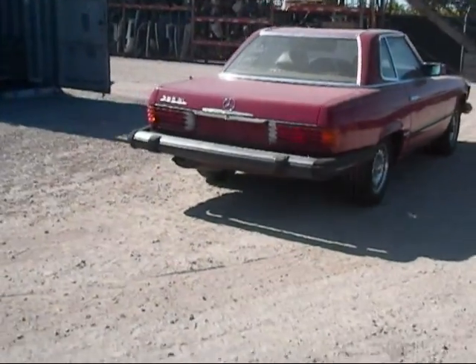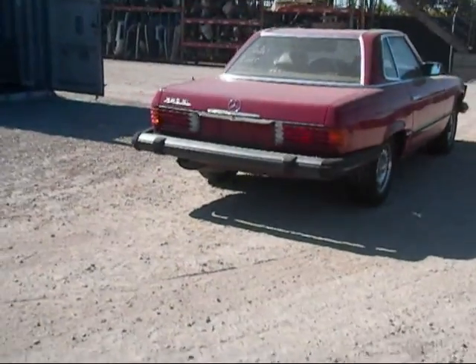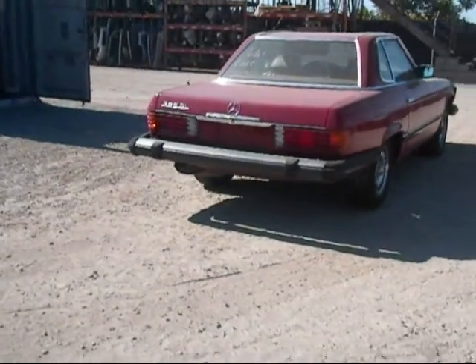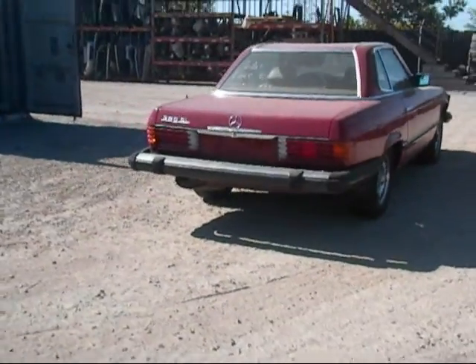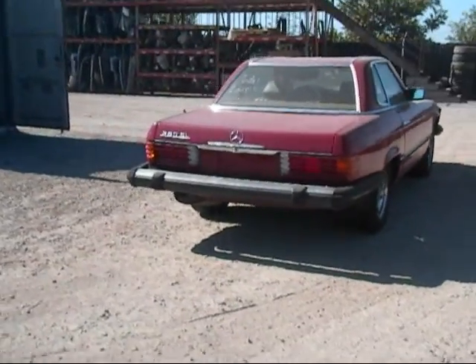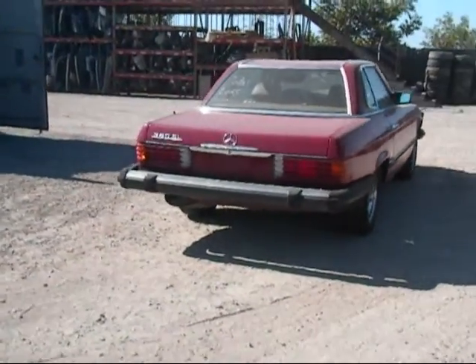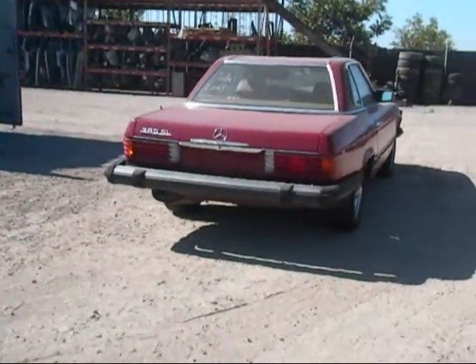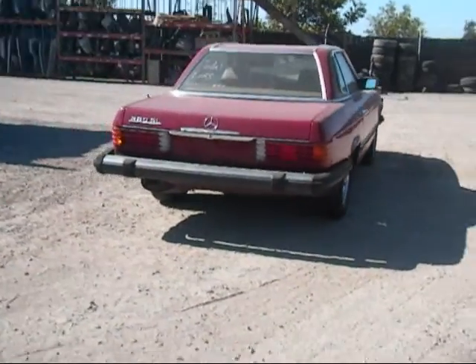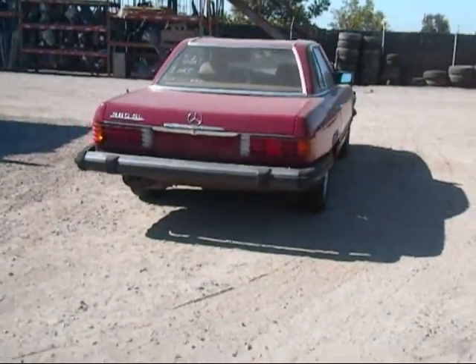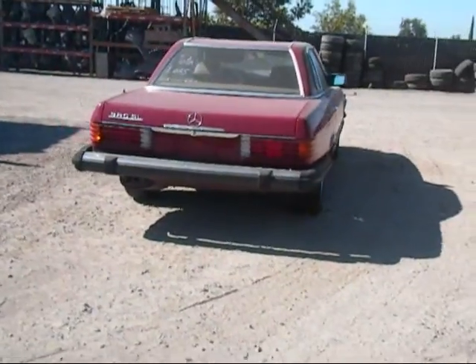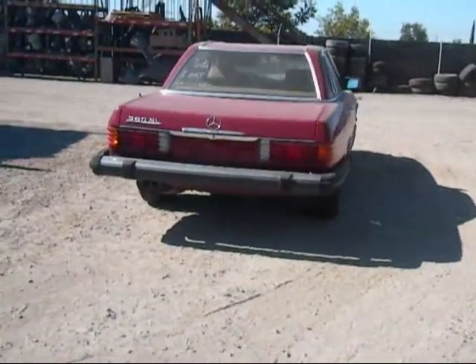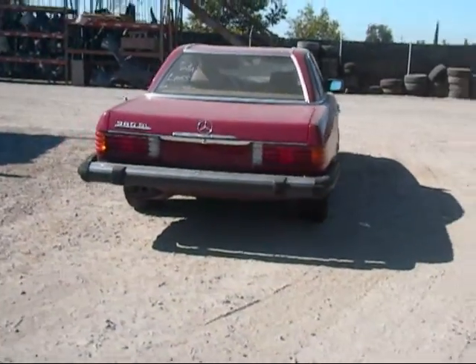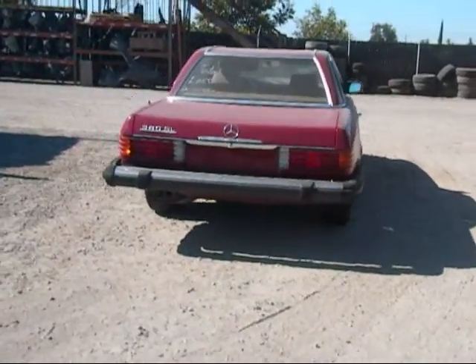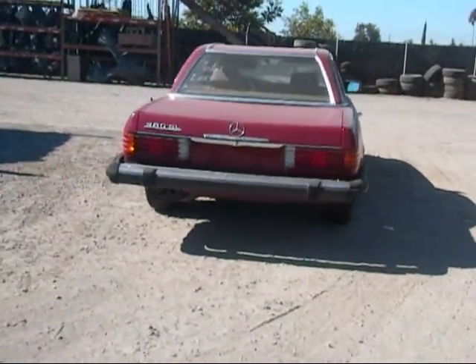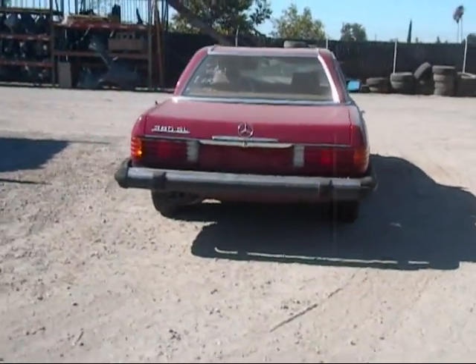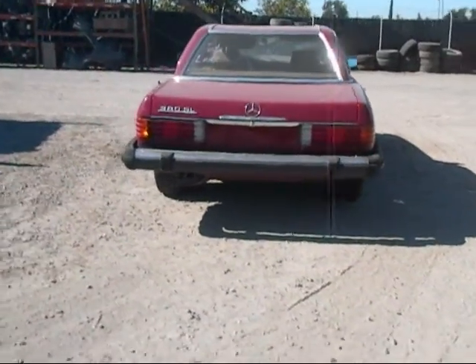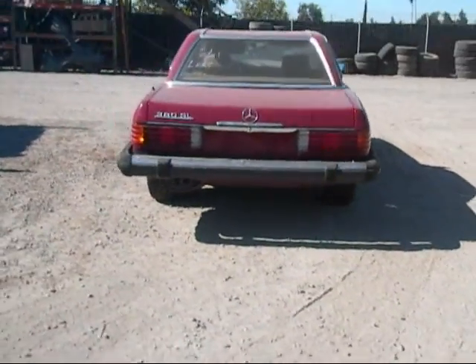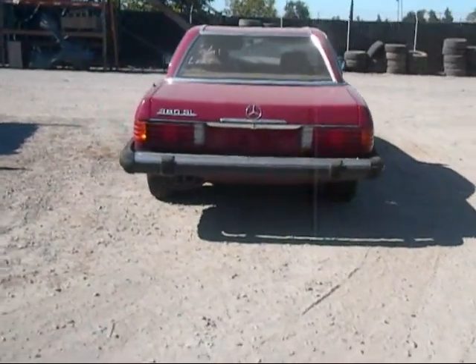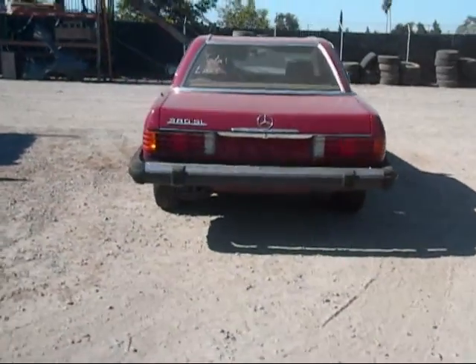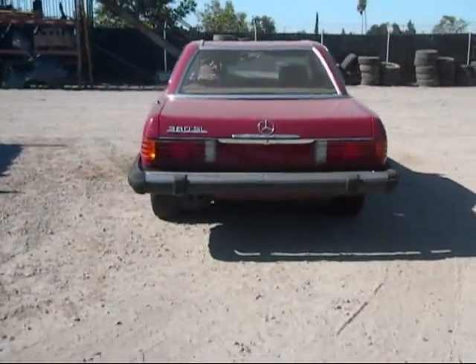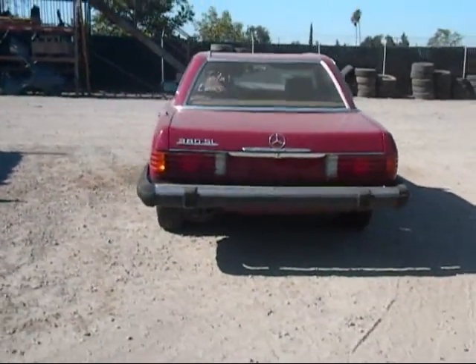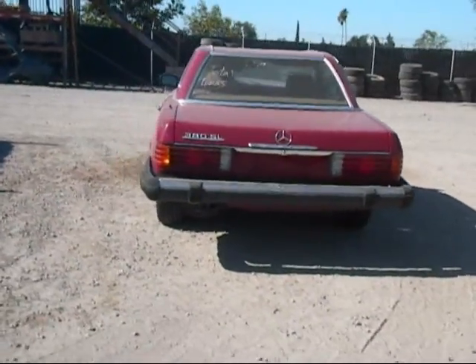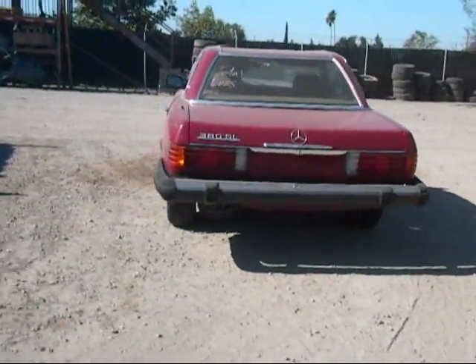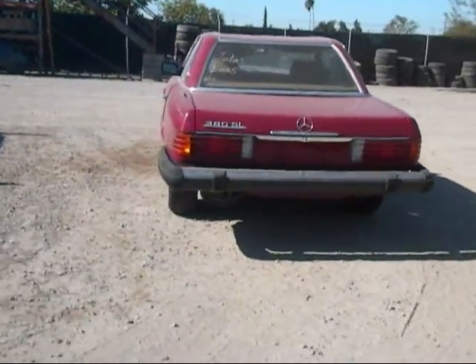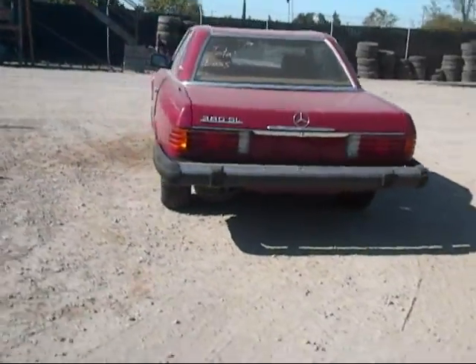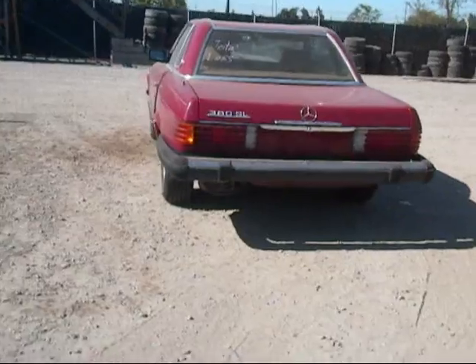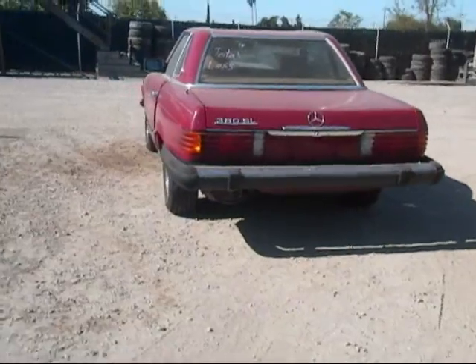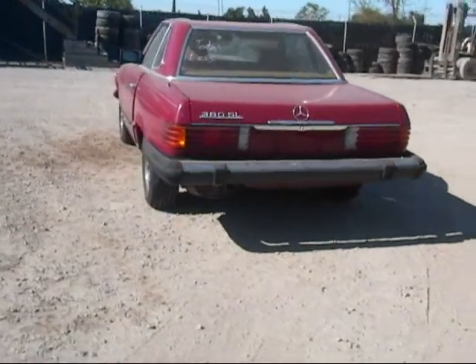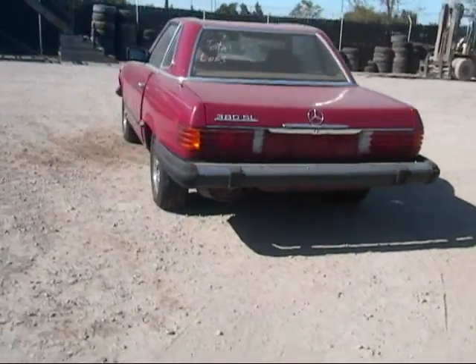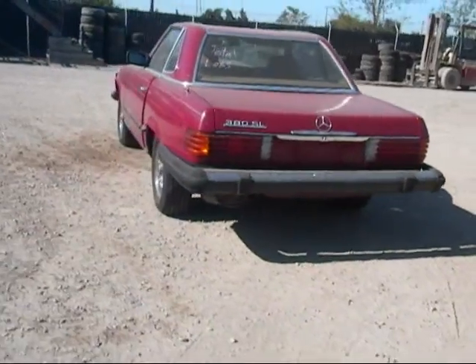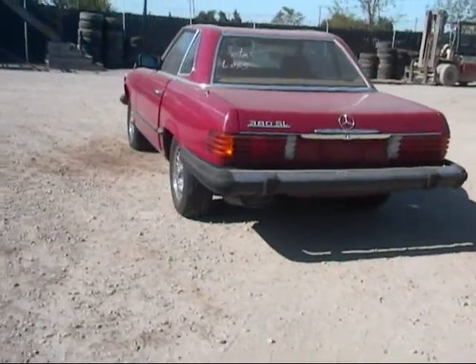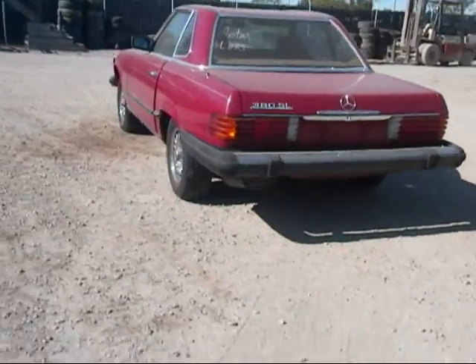The tail lights are in good condition. The trunk lid is in good condition. The back bumper is good.